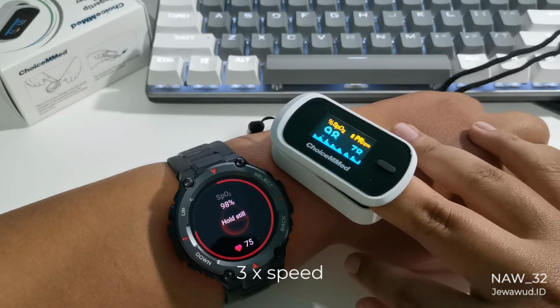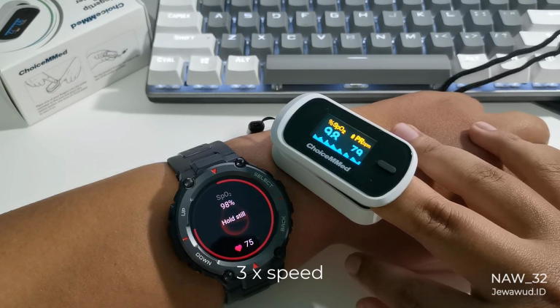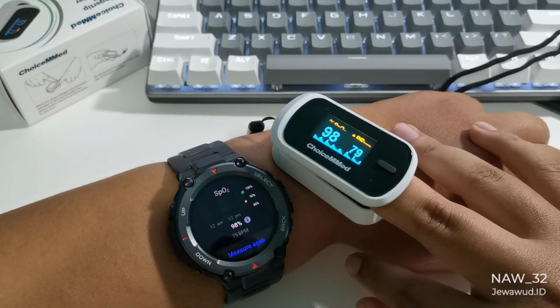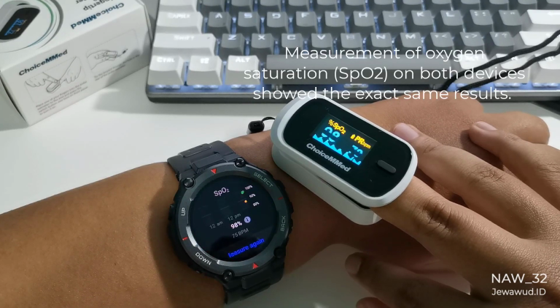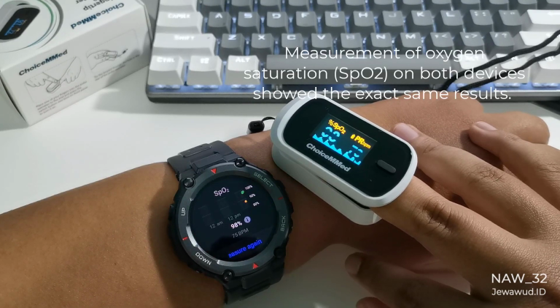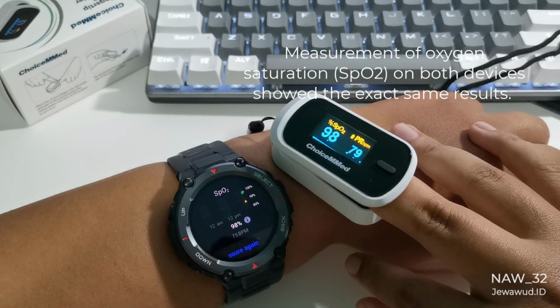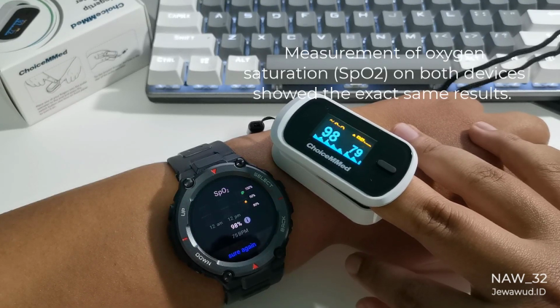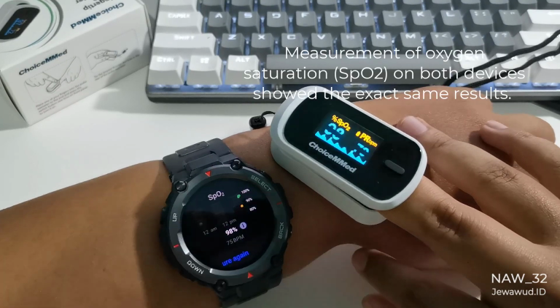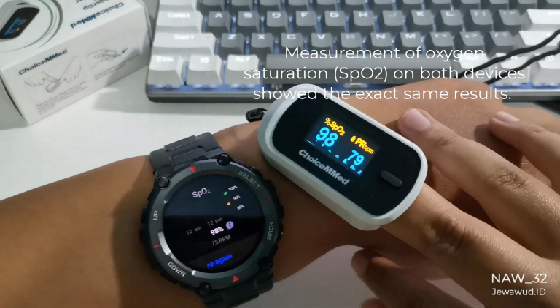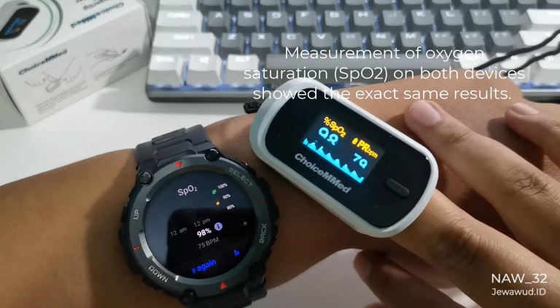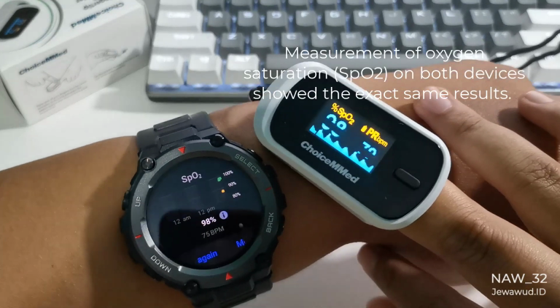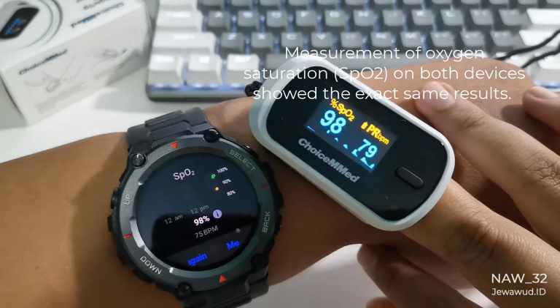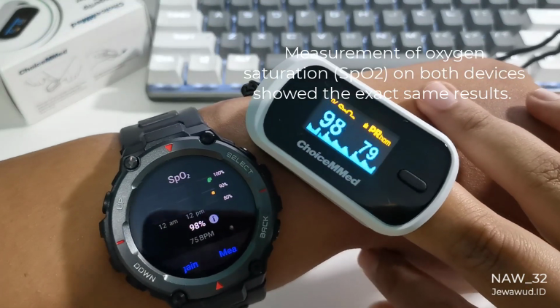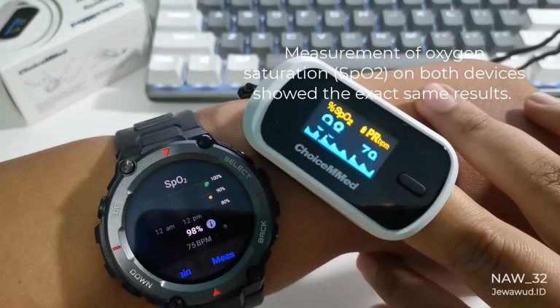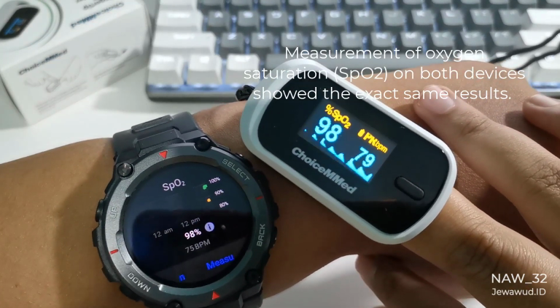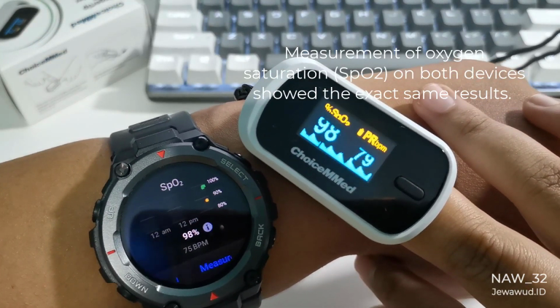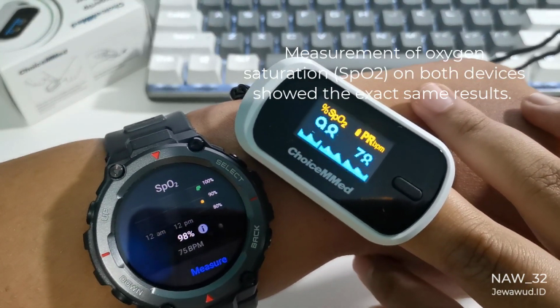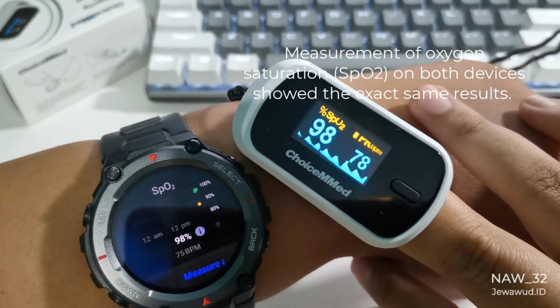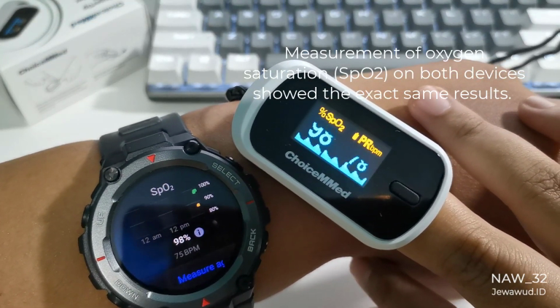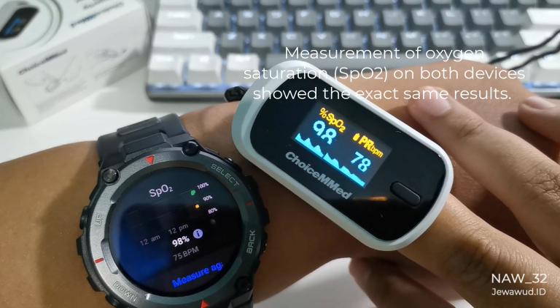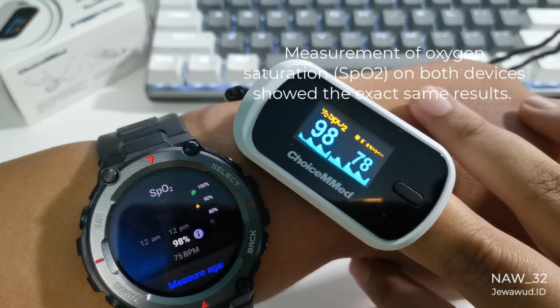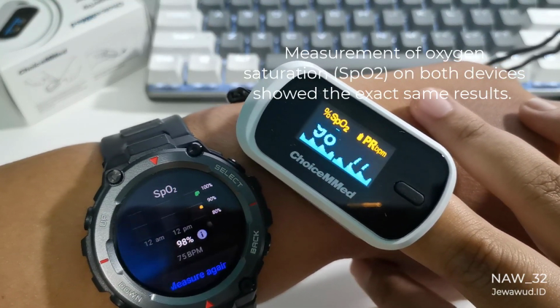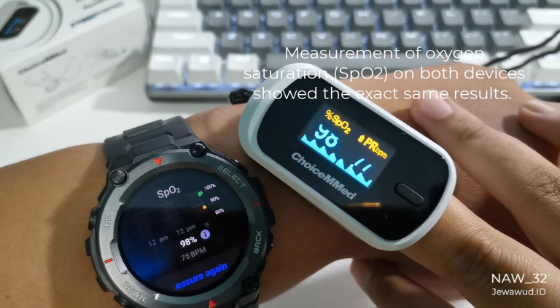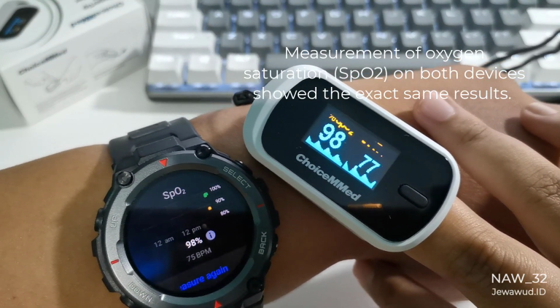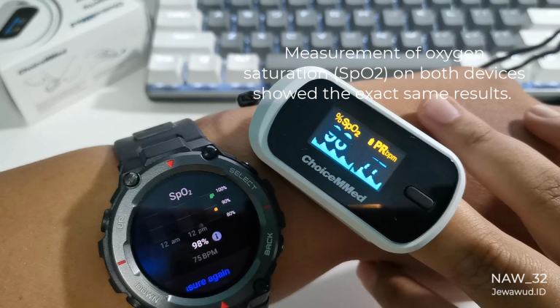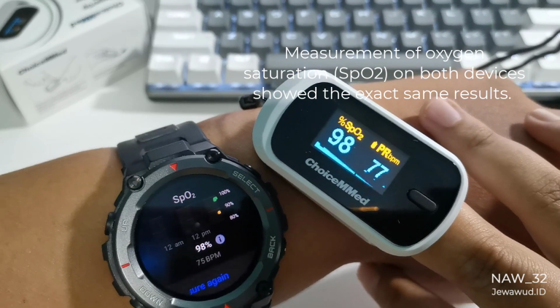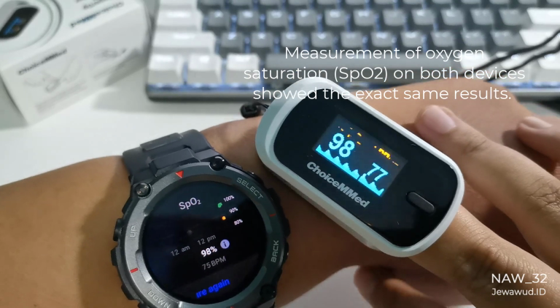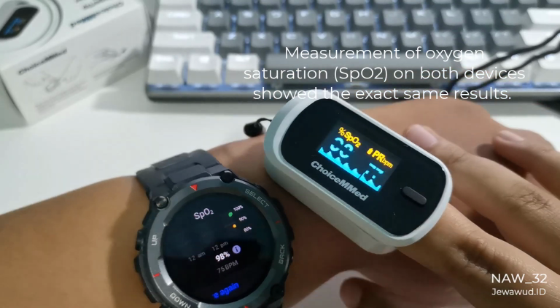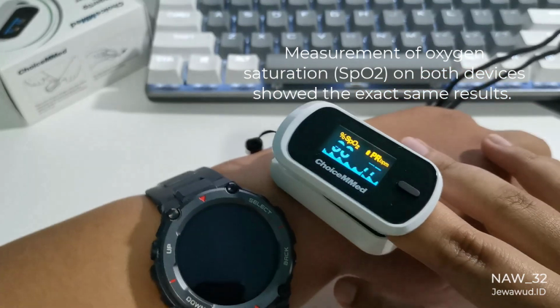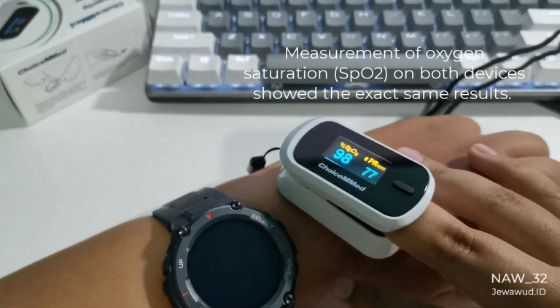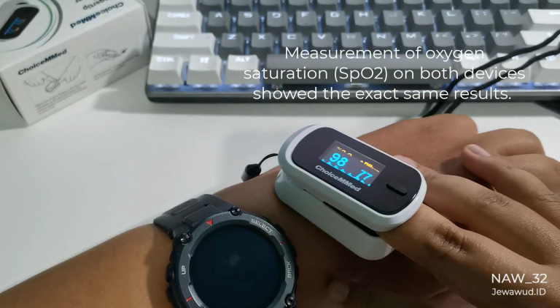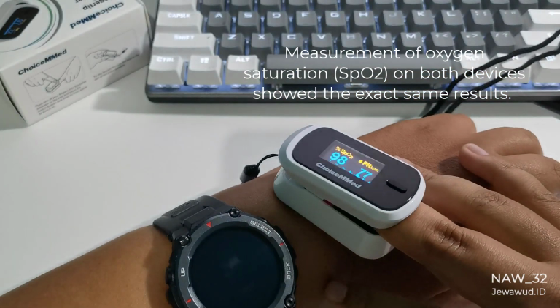On the 3rd measurement of oxygen saturation, SpO2, both devices showed the exact same results.